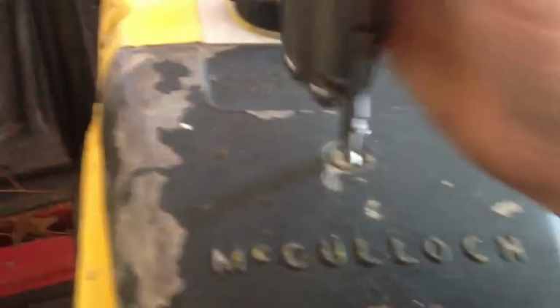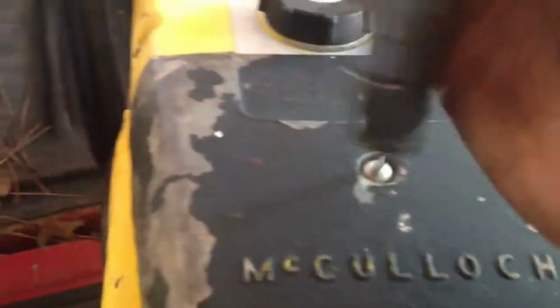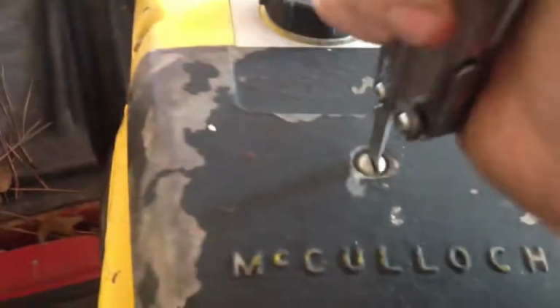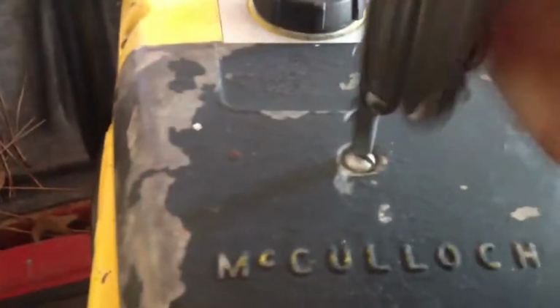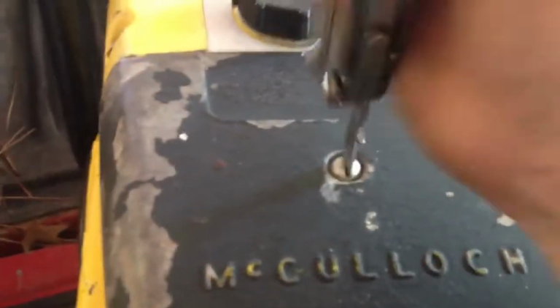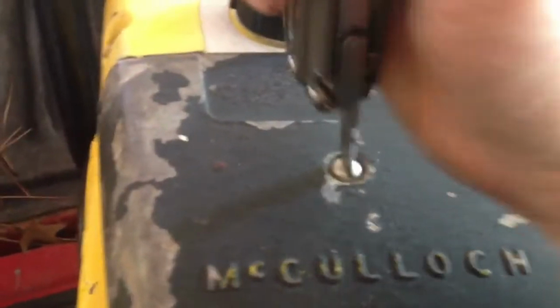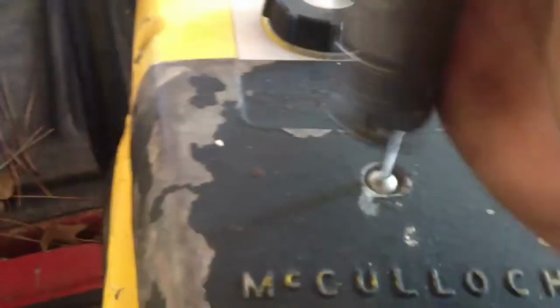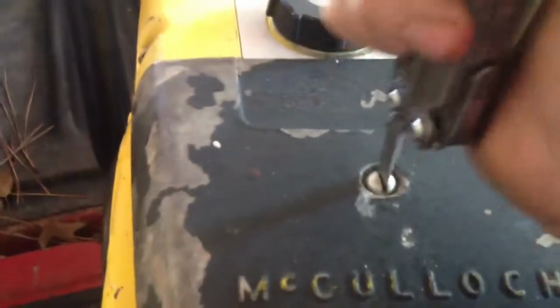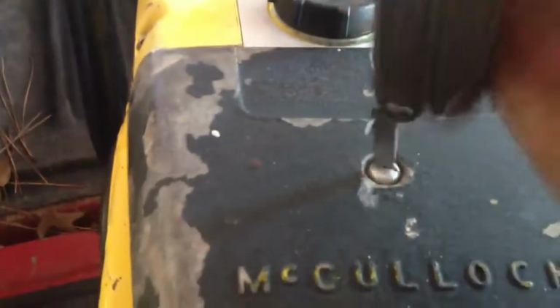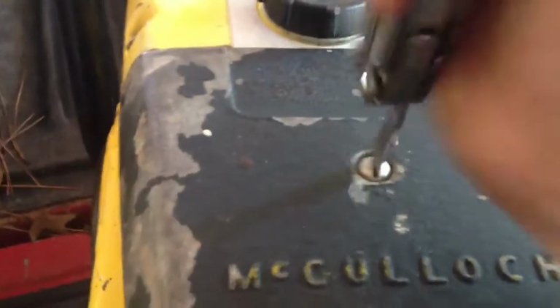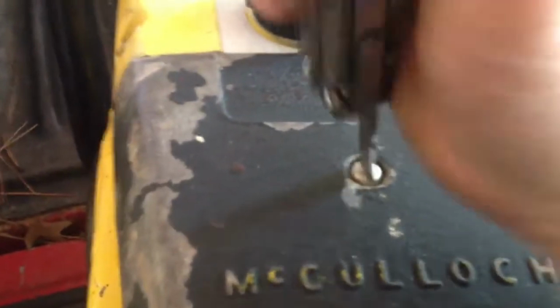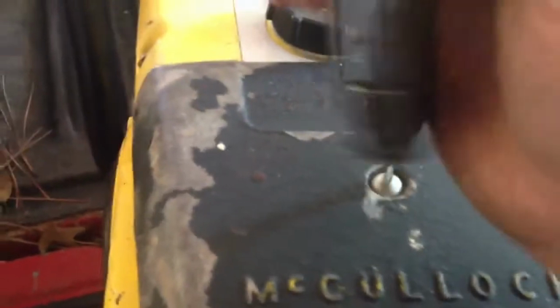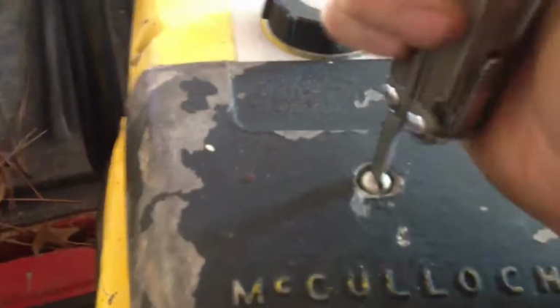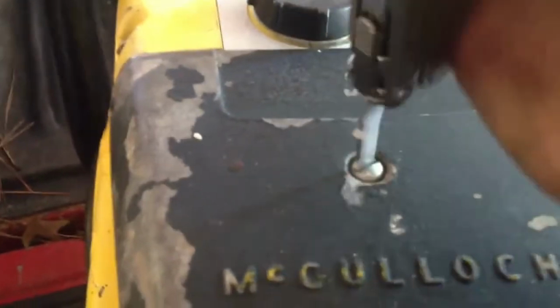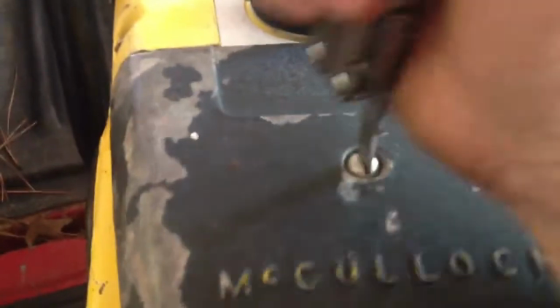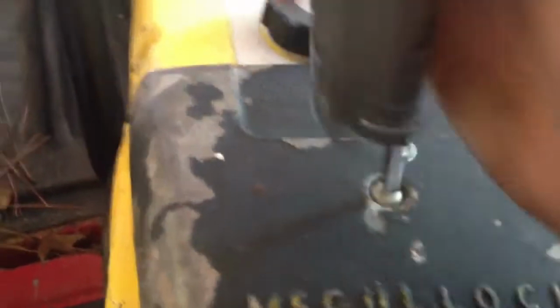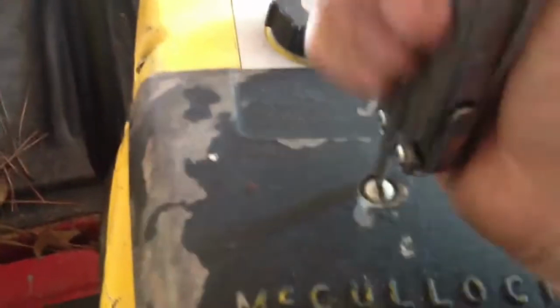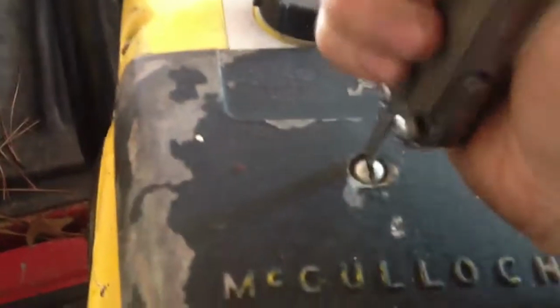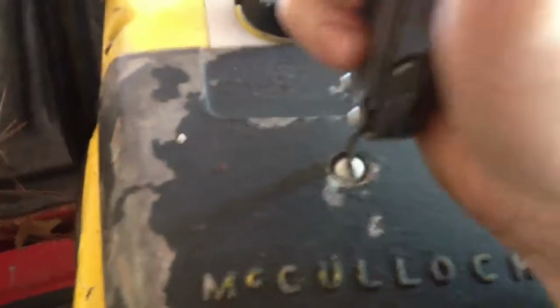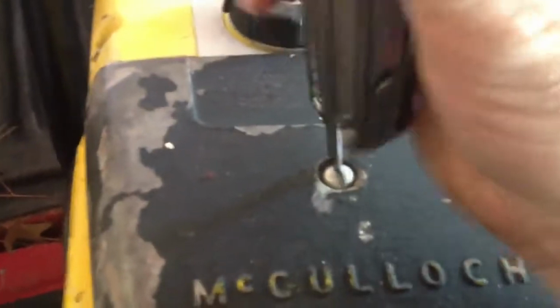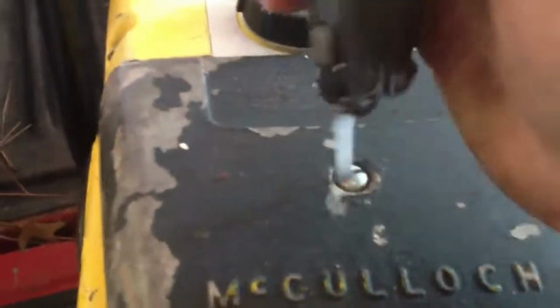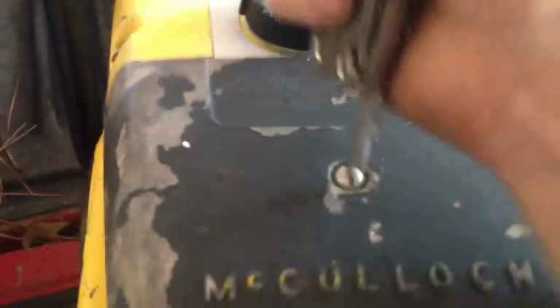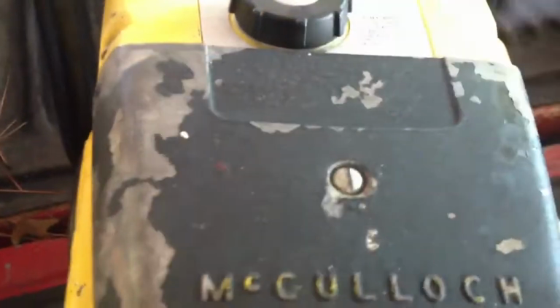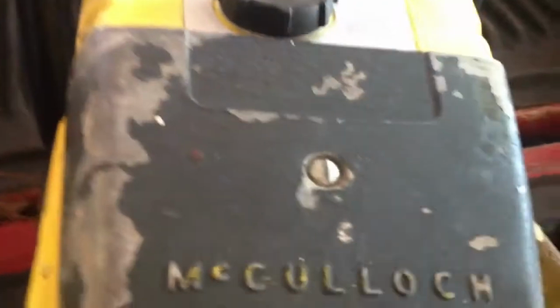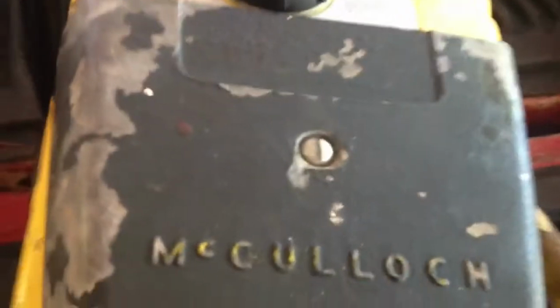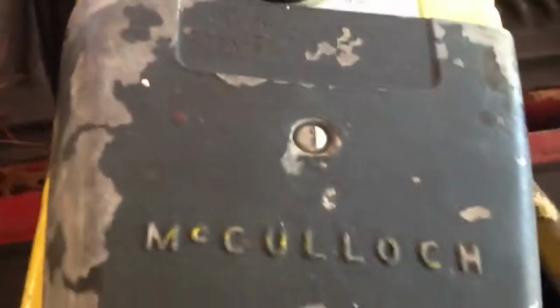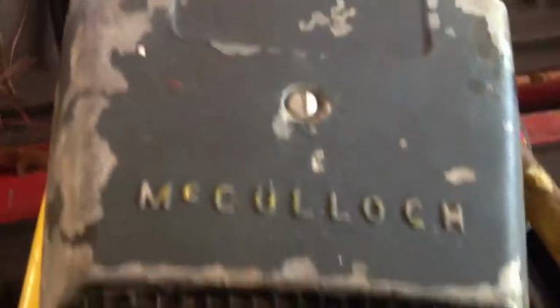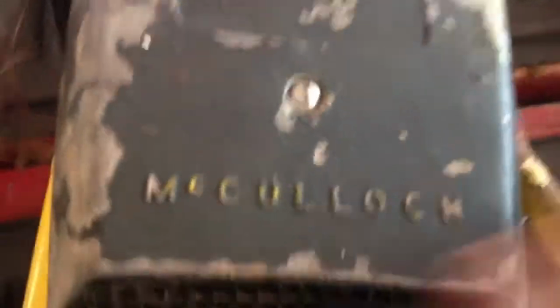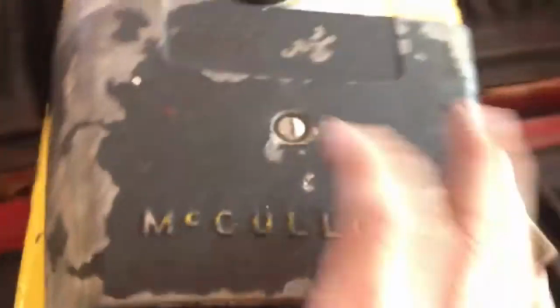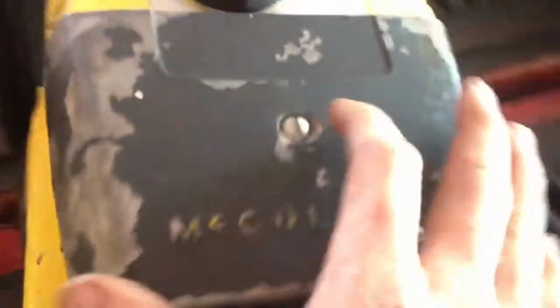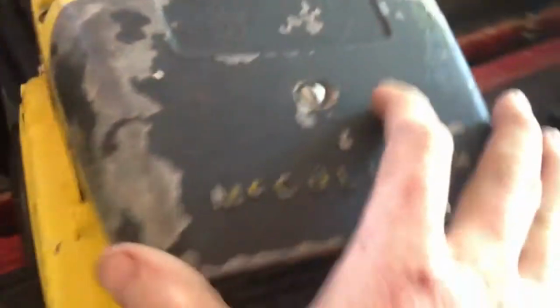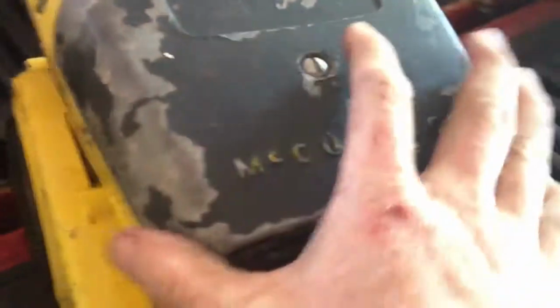However, I haven't worked on this saw. It's just one I didn't get around to restoring, so I'm going to sell it off.